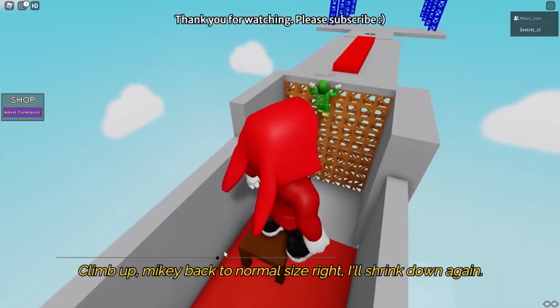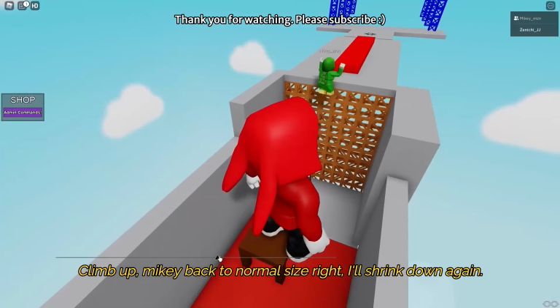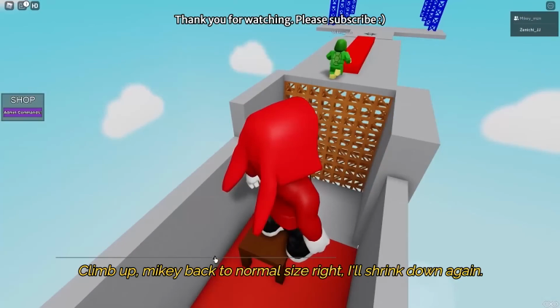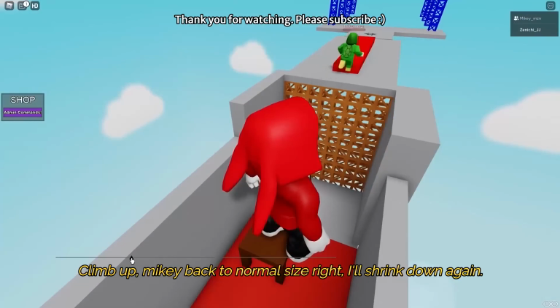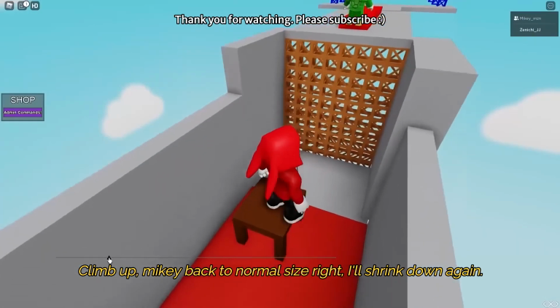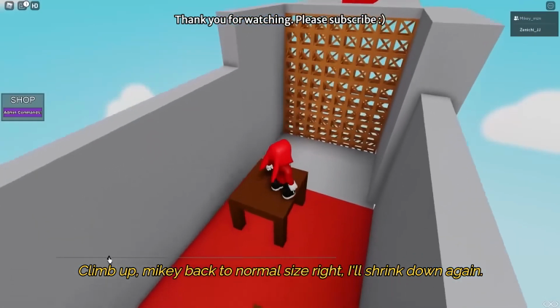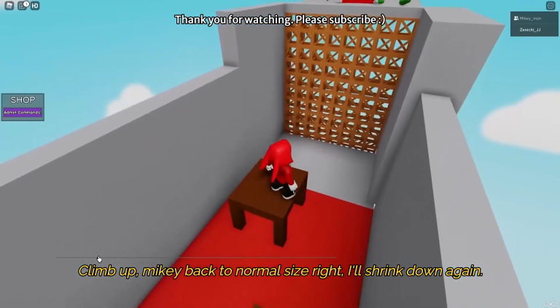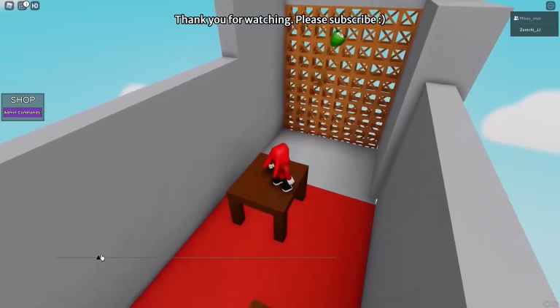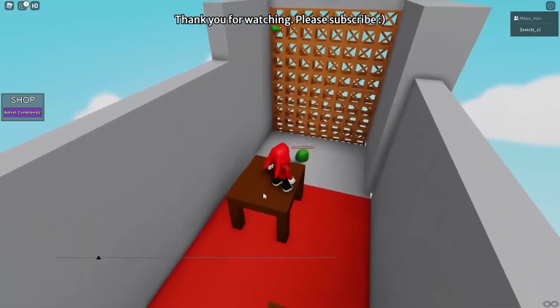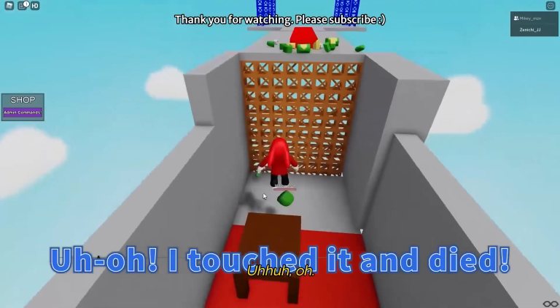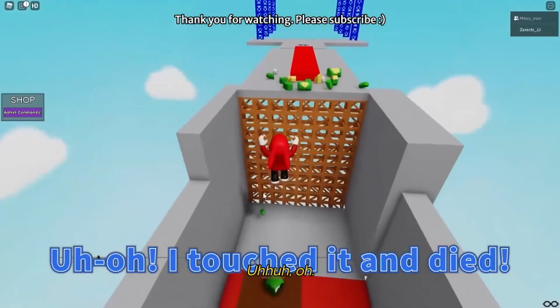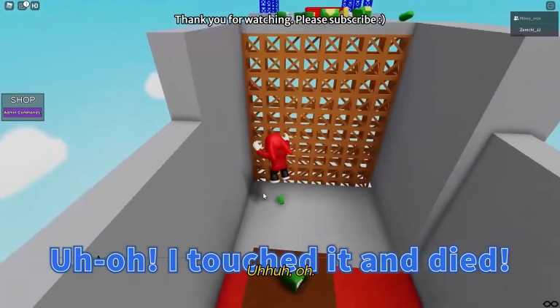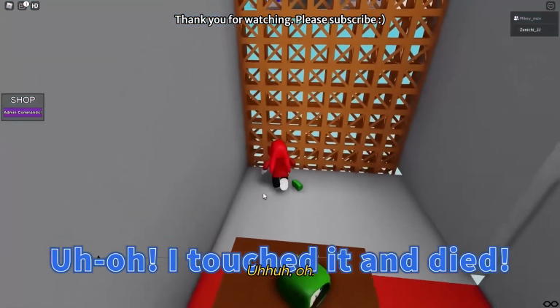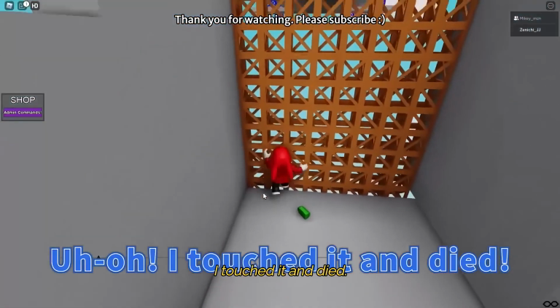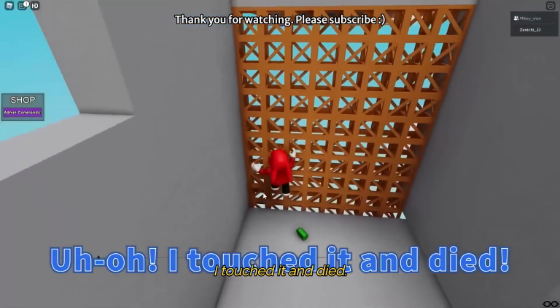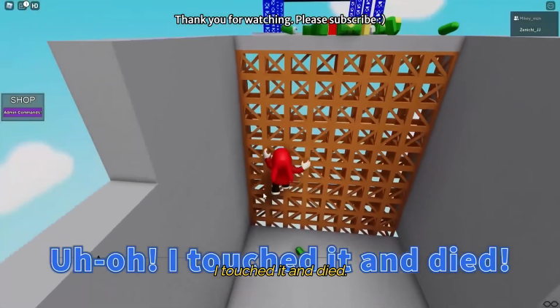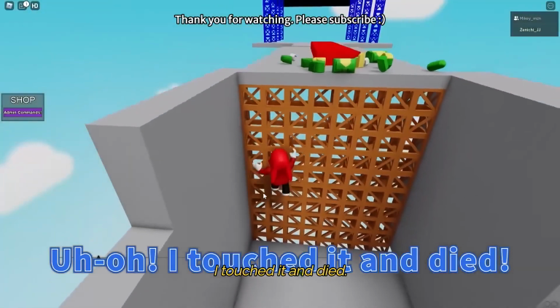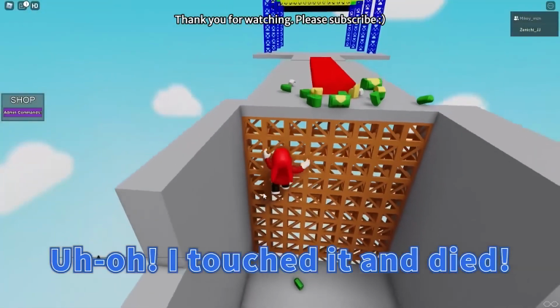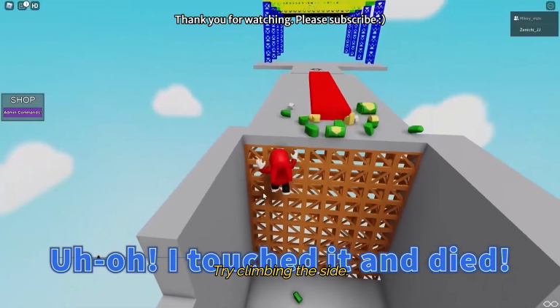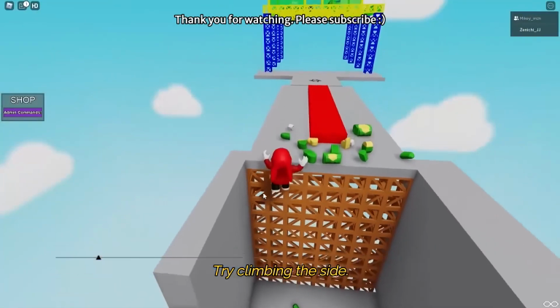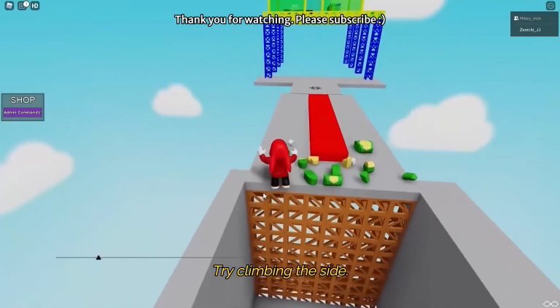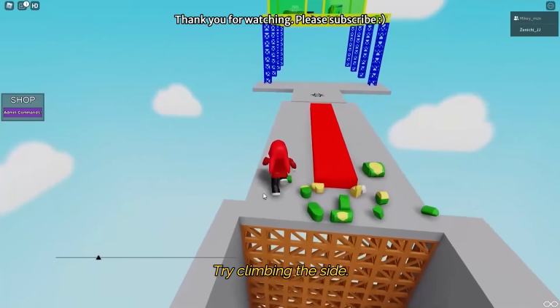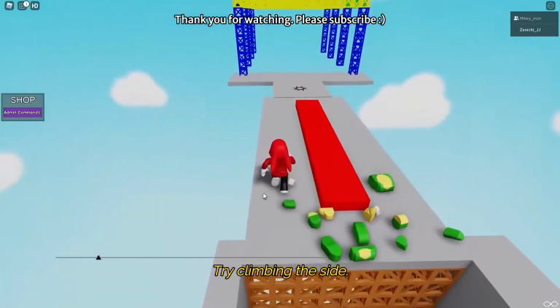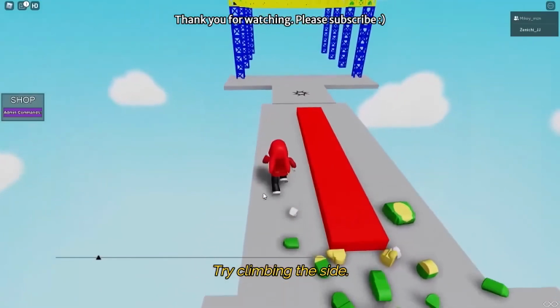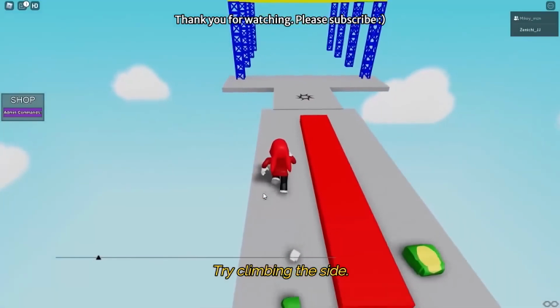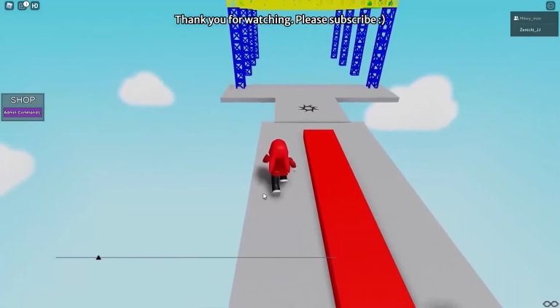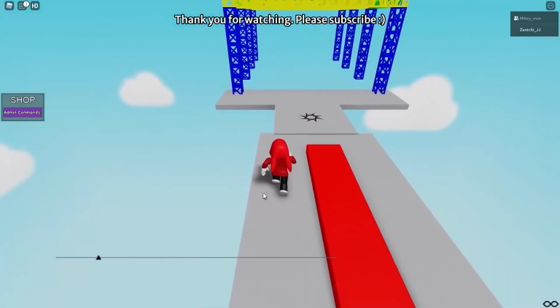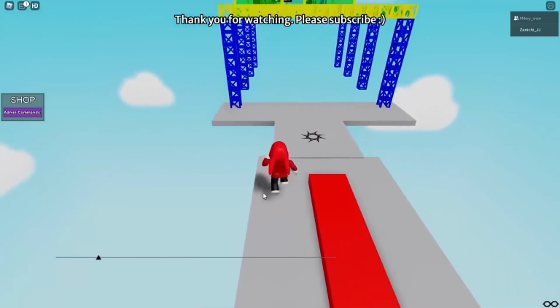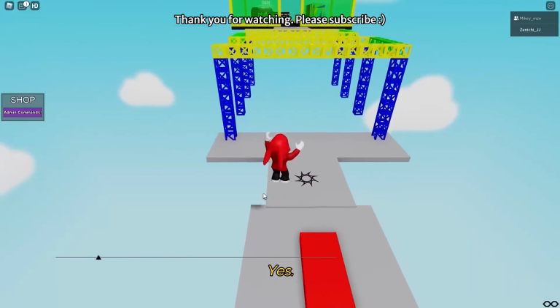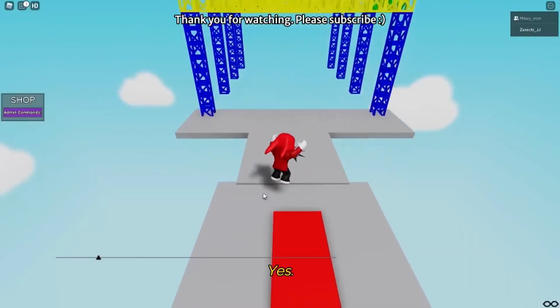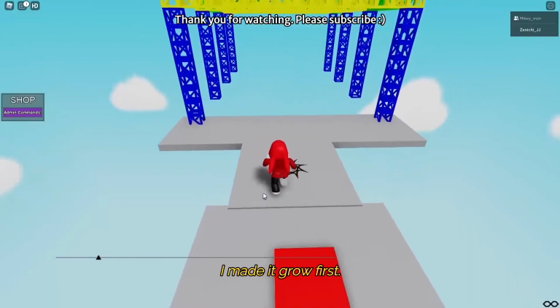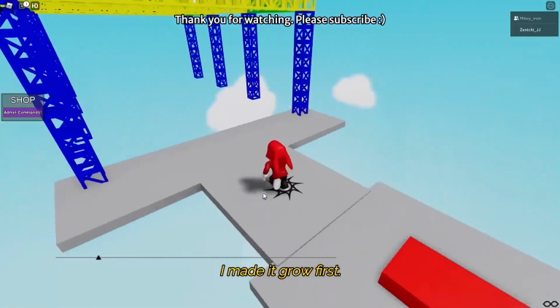I'll shrink down again. Uh-oh! I touched it and died. Try climbing the side. Yes! I made it.